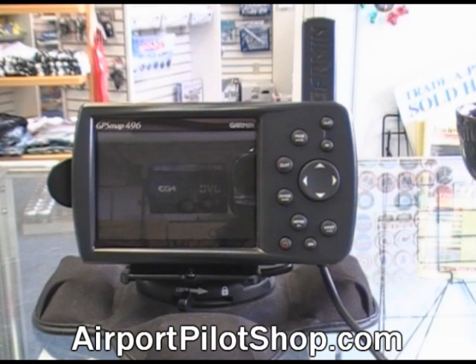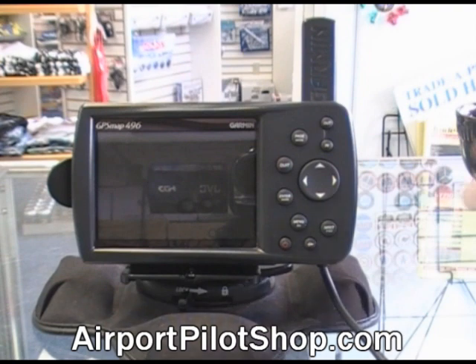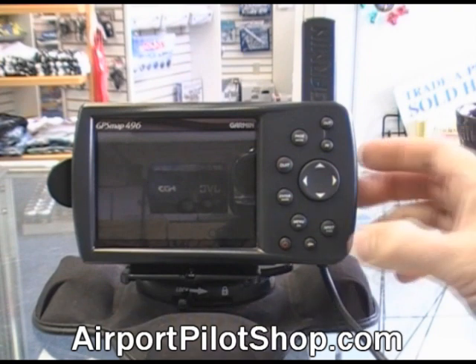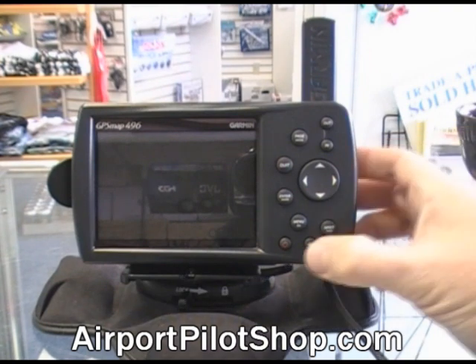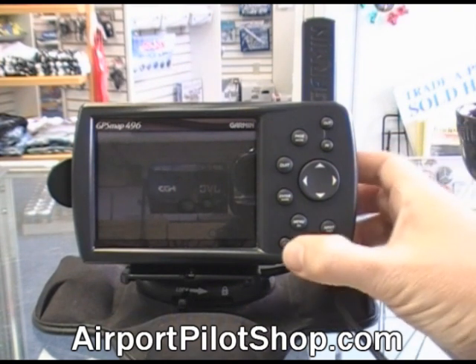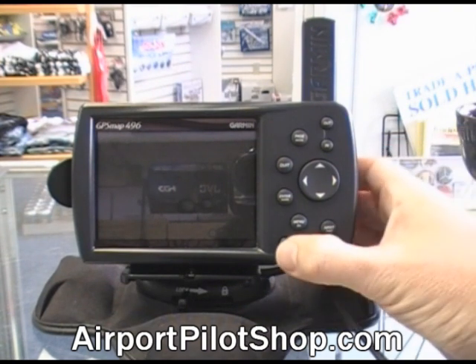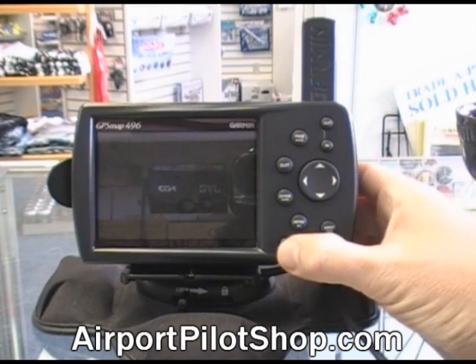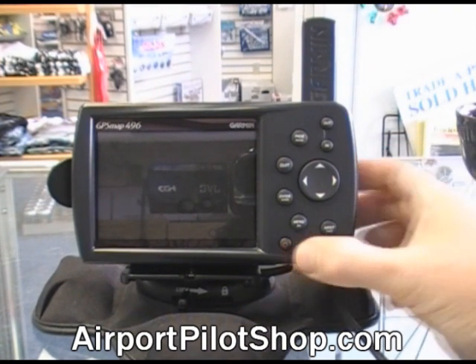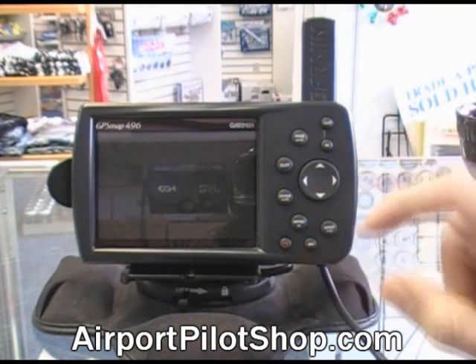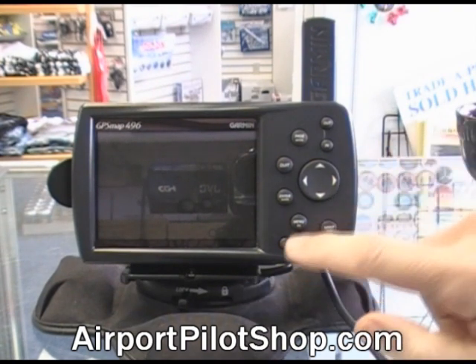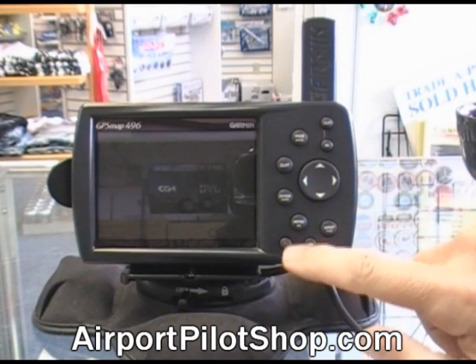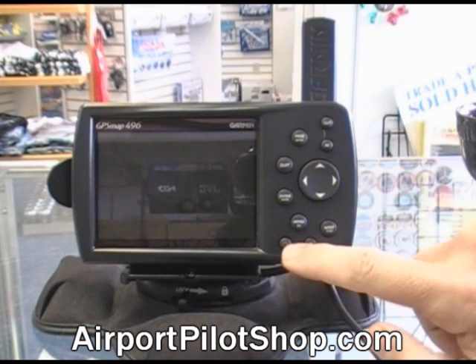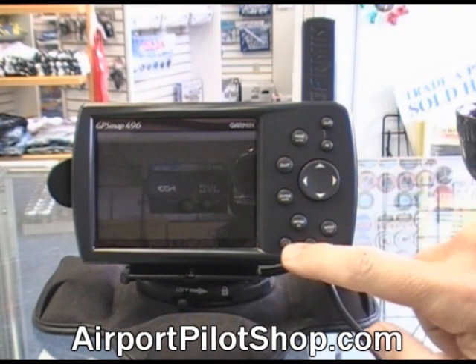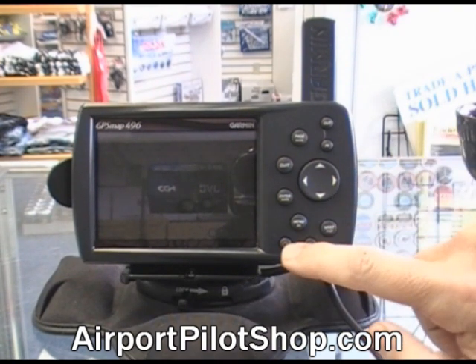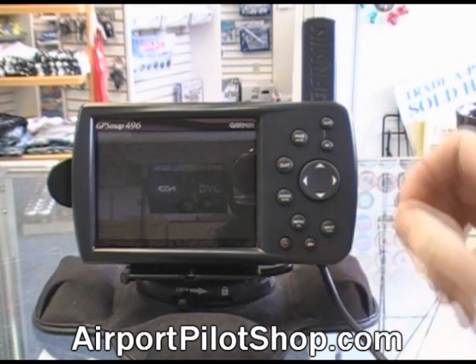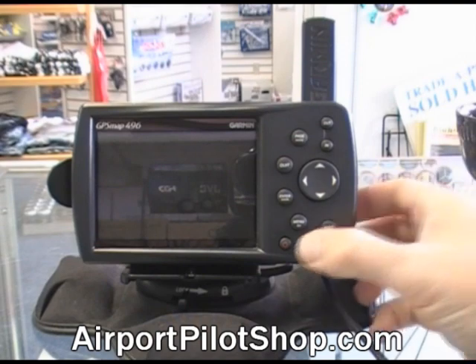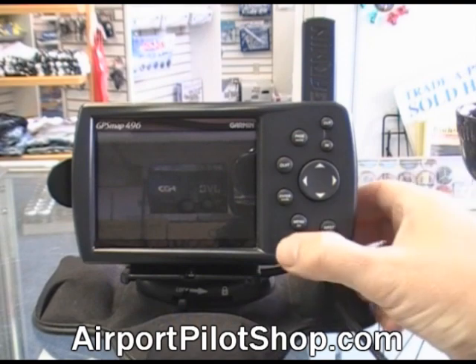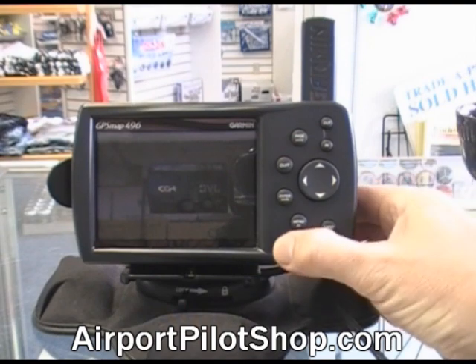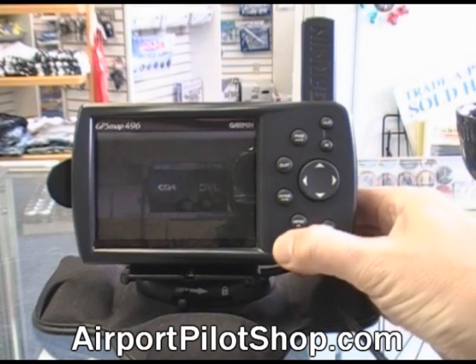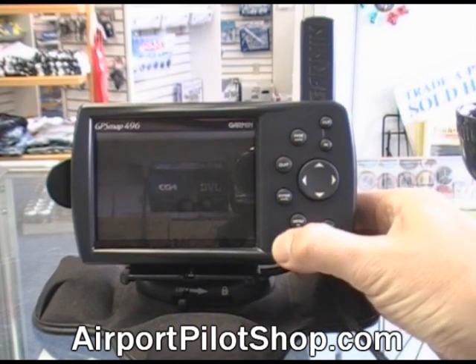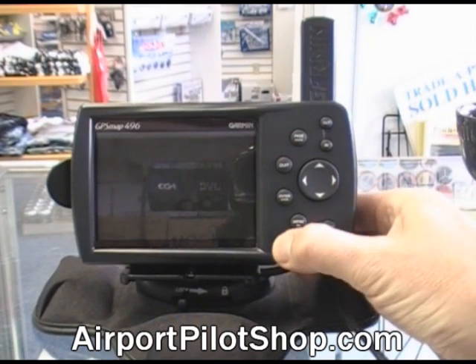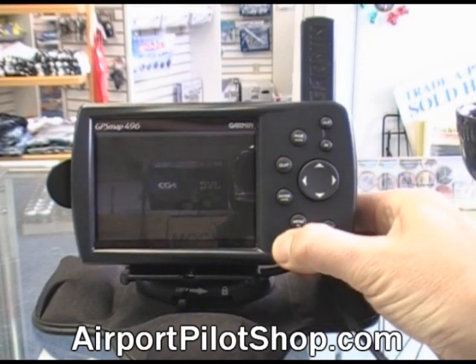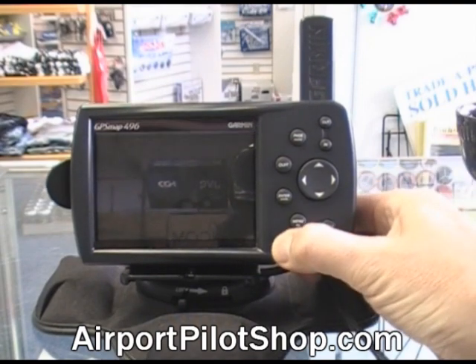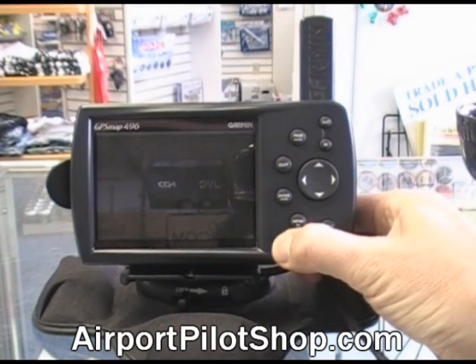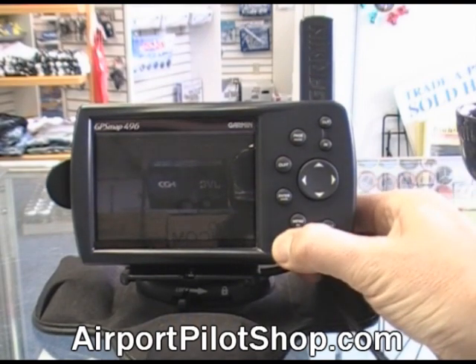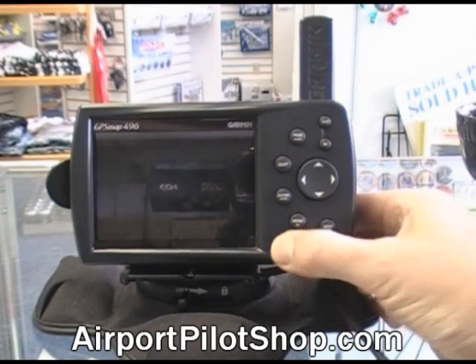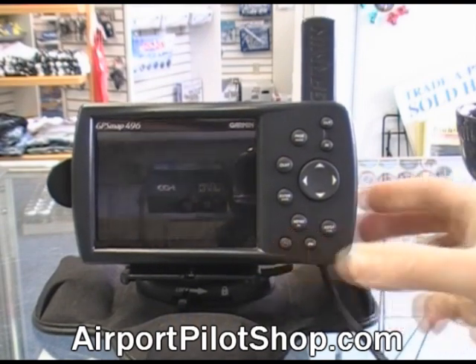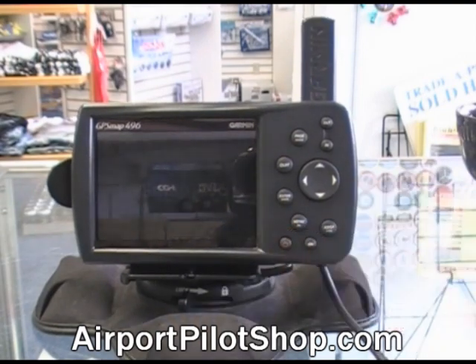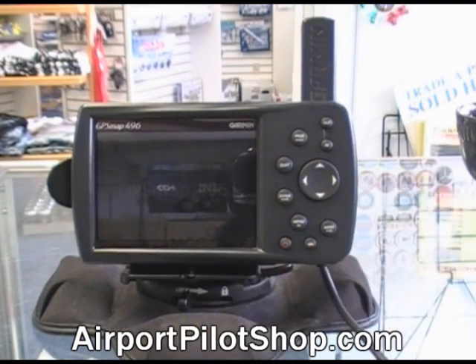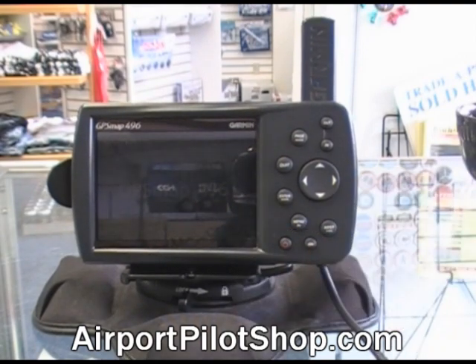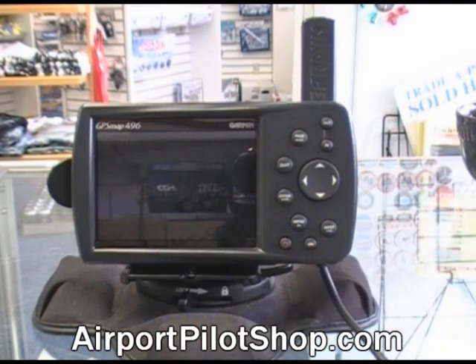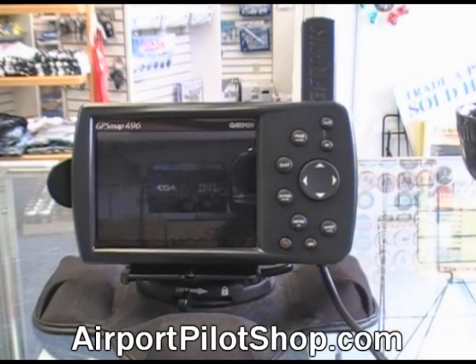We're going to start the unit by pressing the red button at the bottom — that's the power button. It starts up the unit.